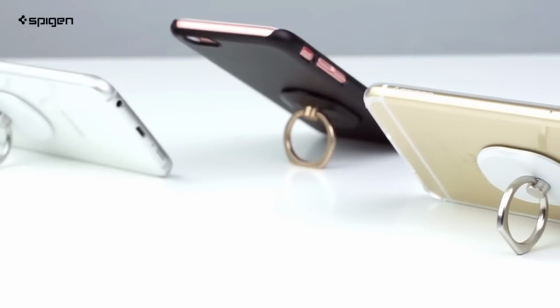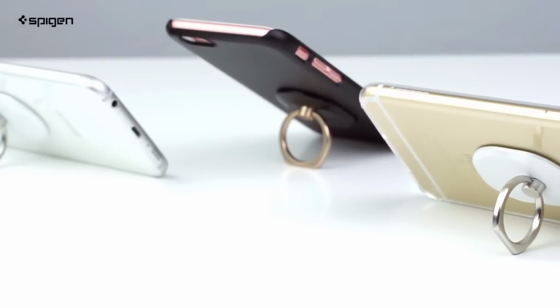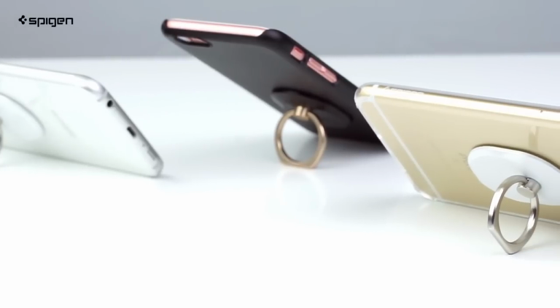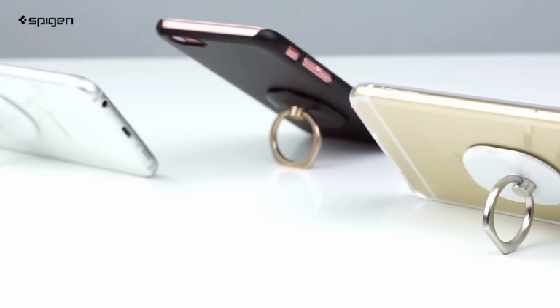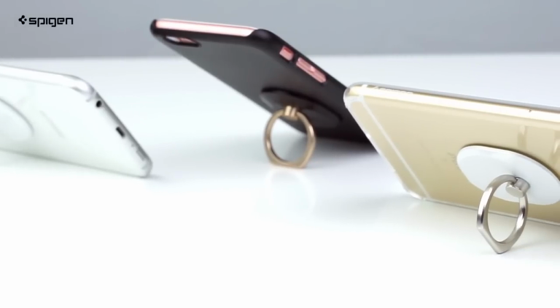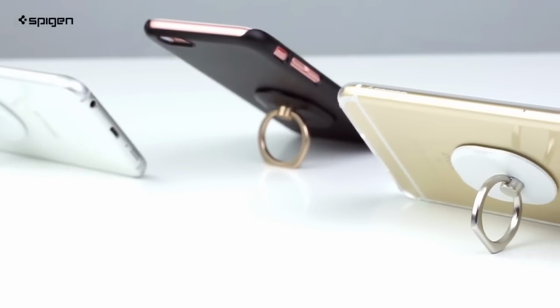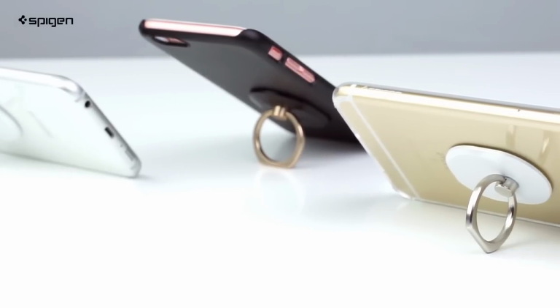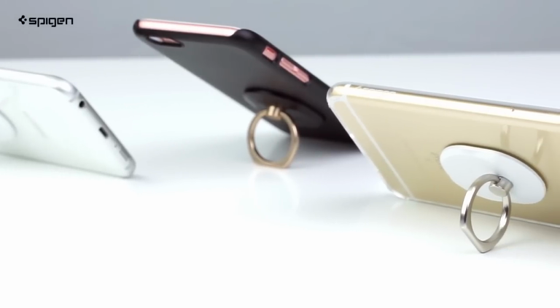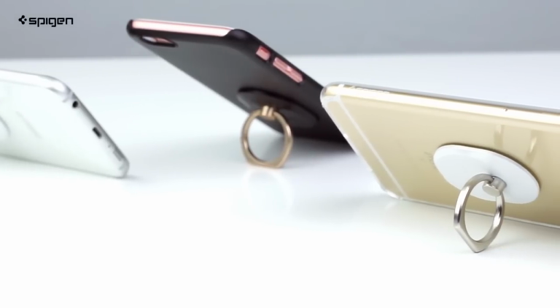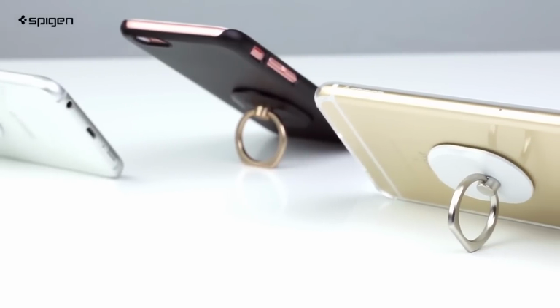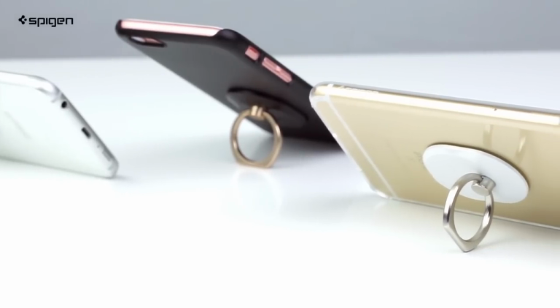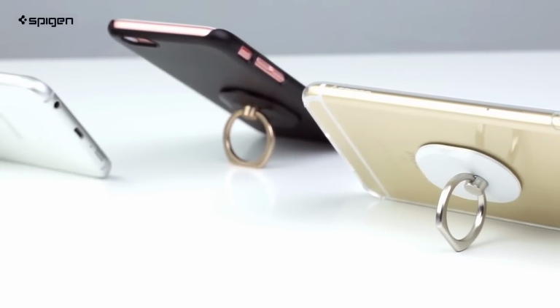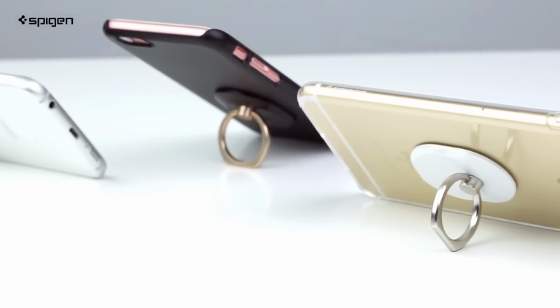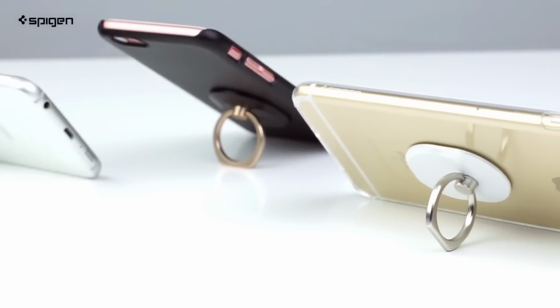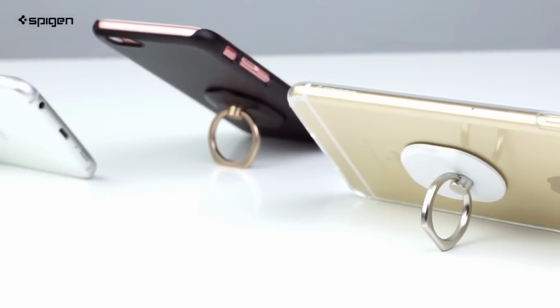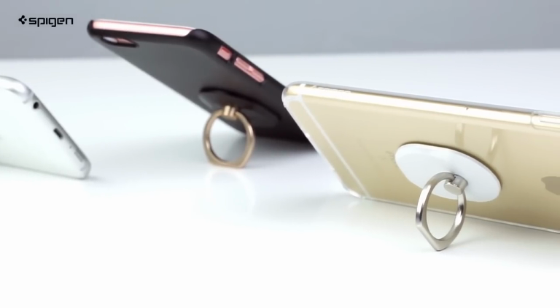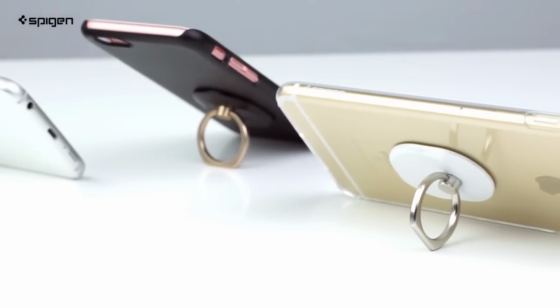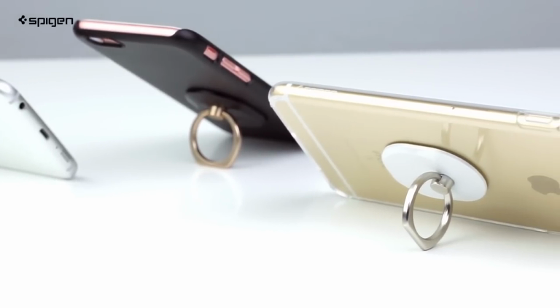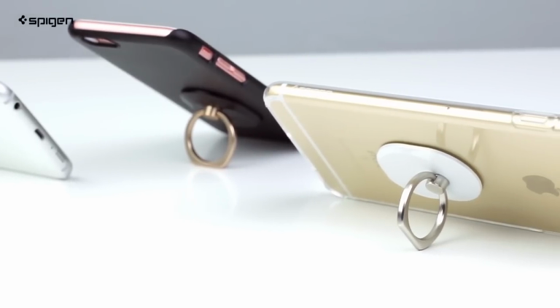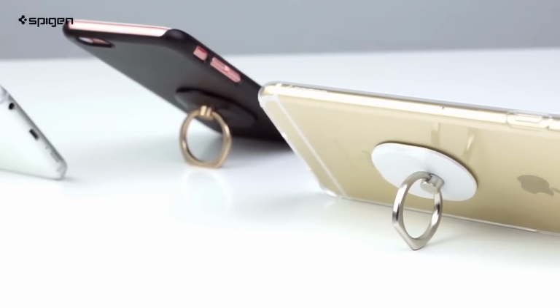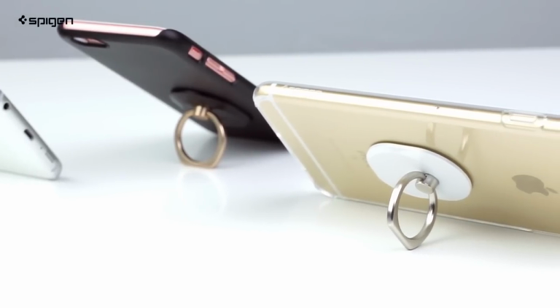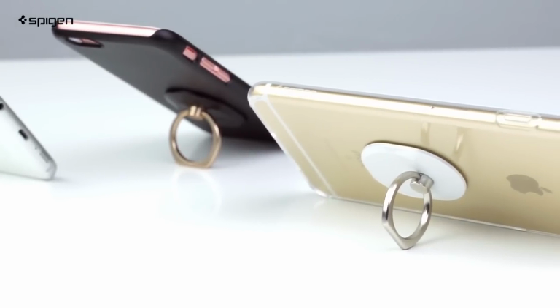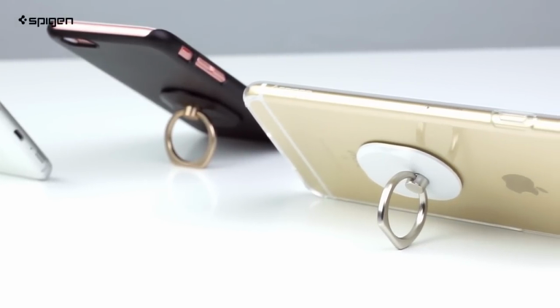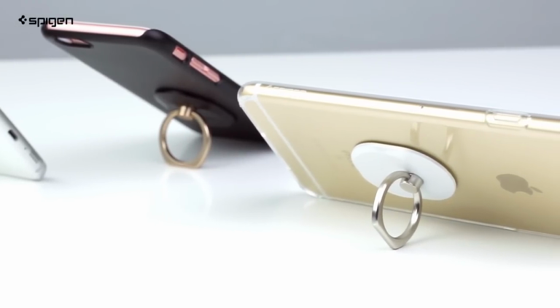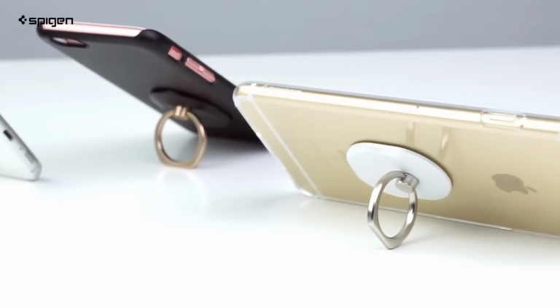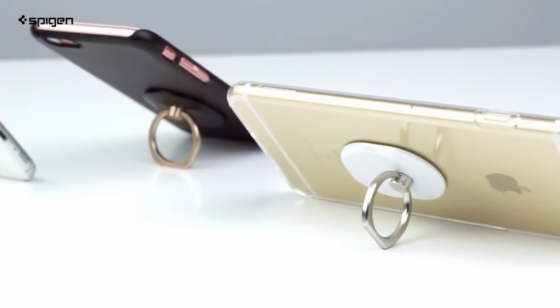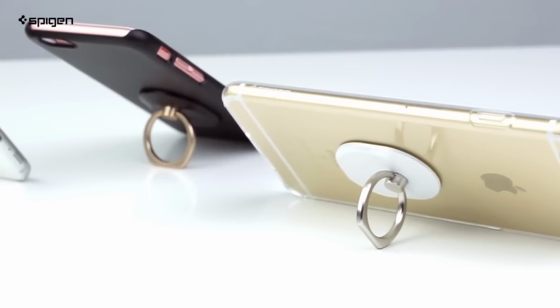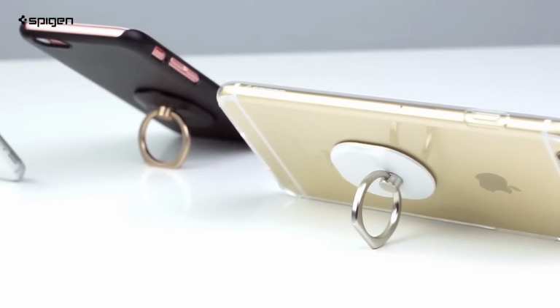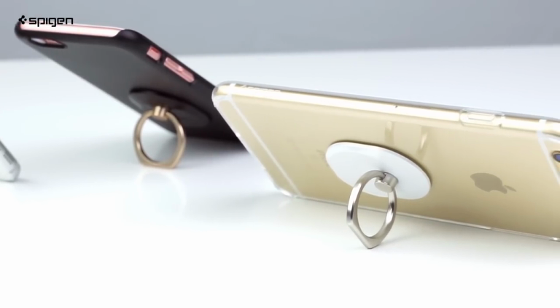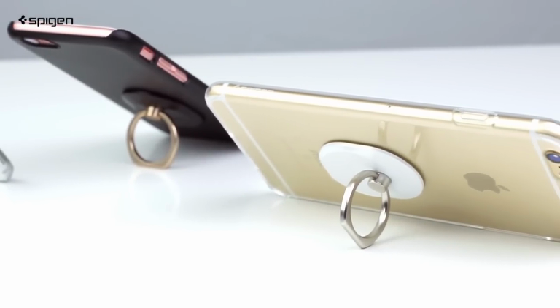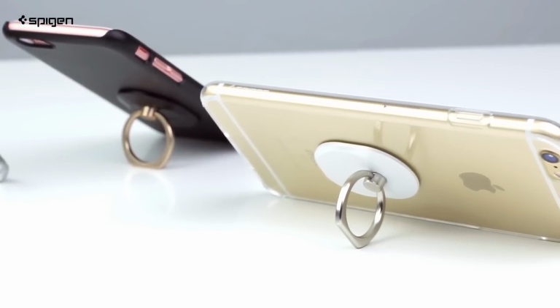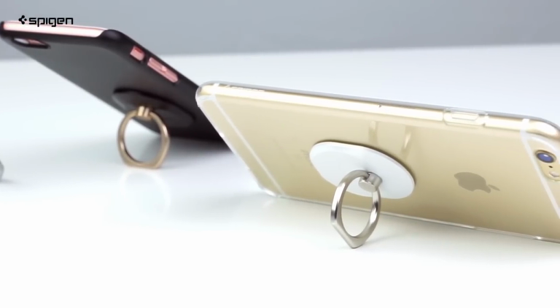To top it all off, you can use the style ring as a kickstand in a horizontal or vertical position.